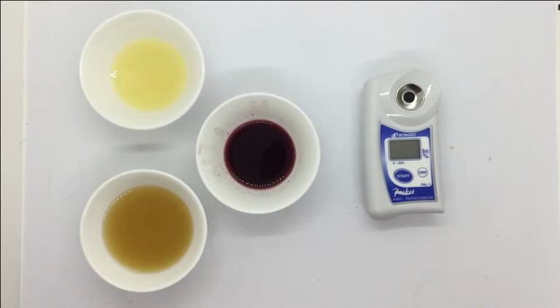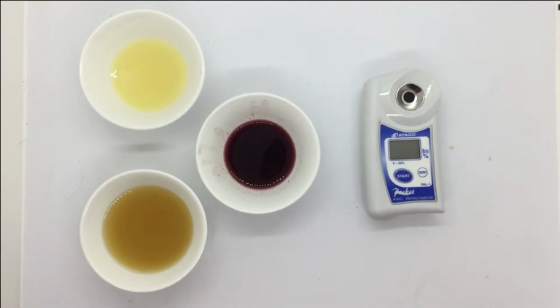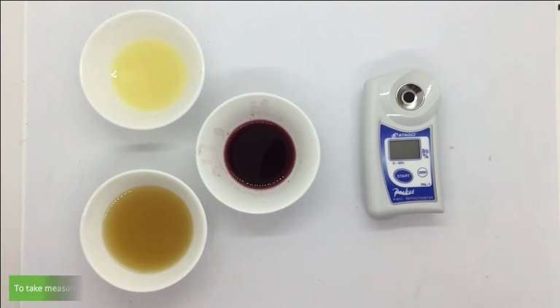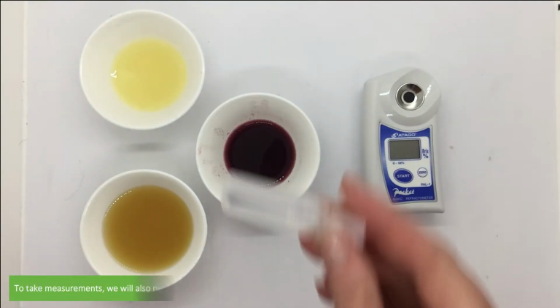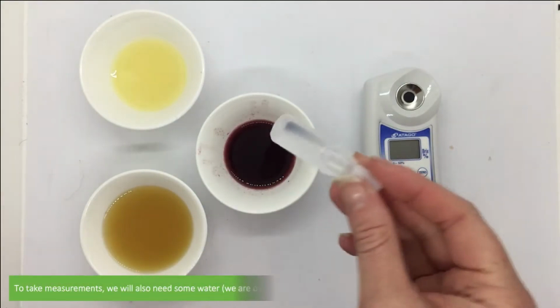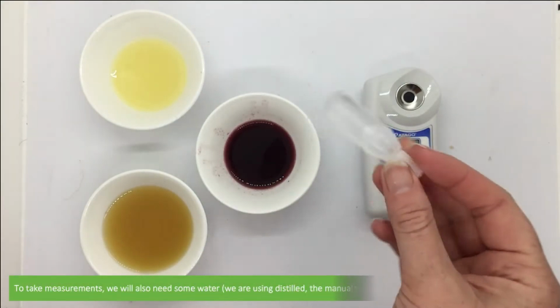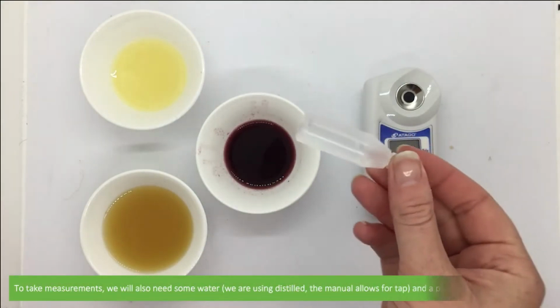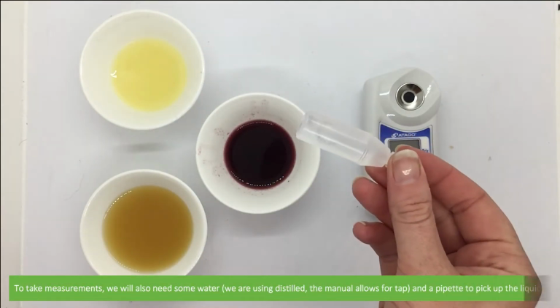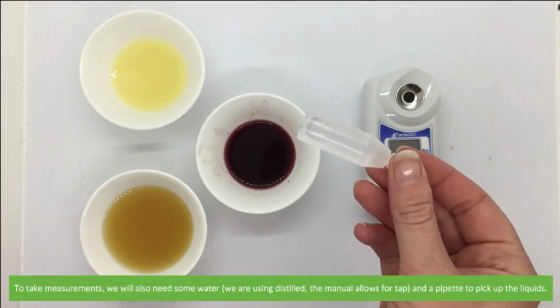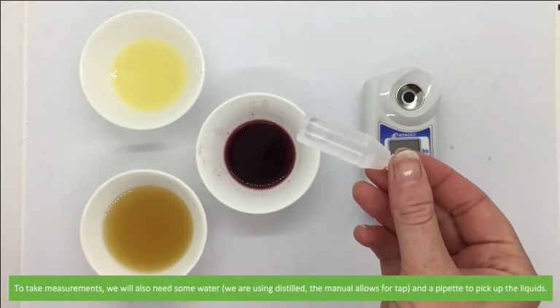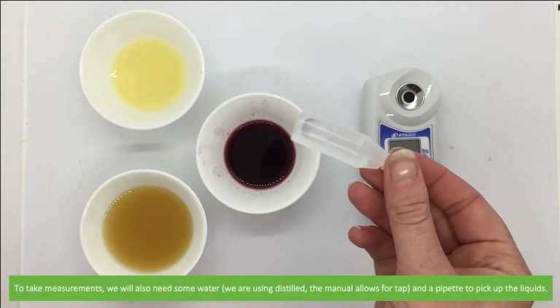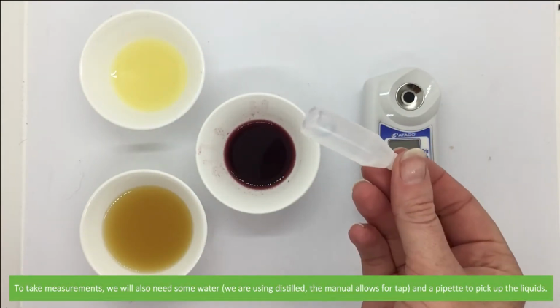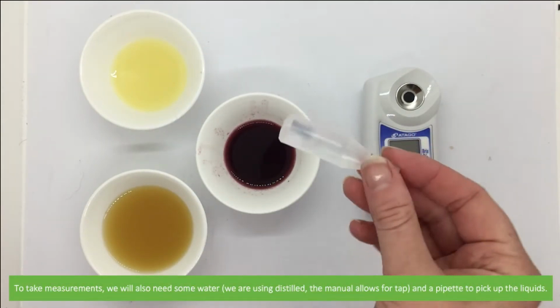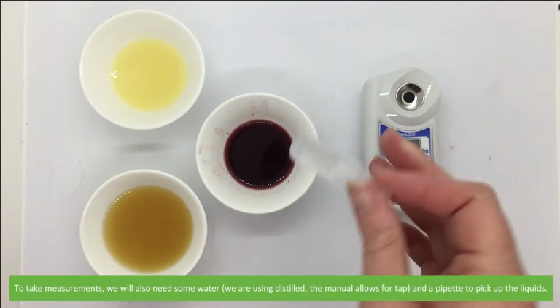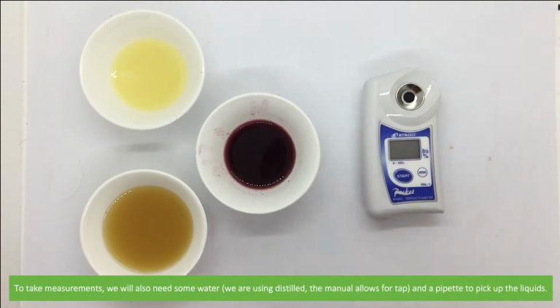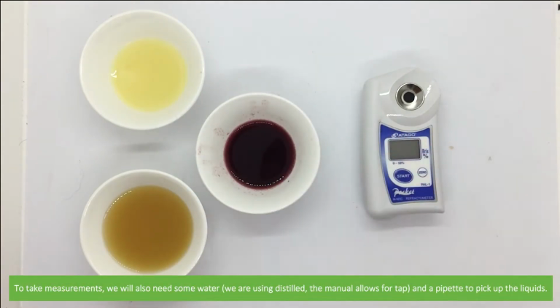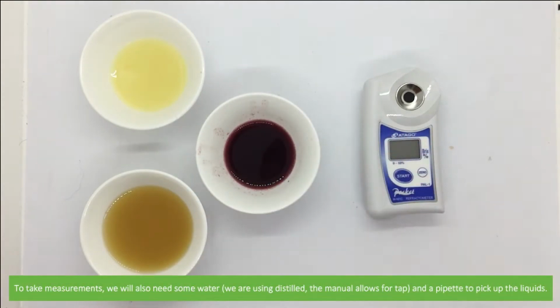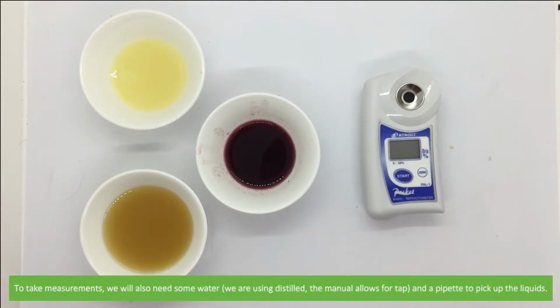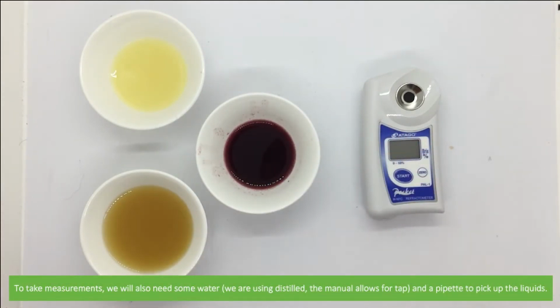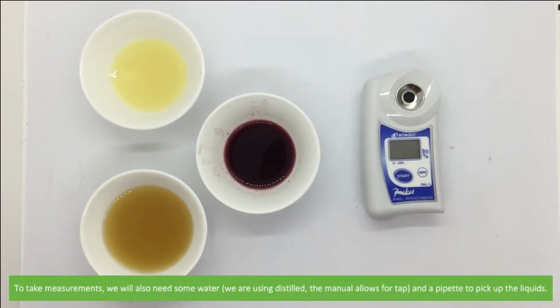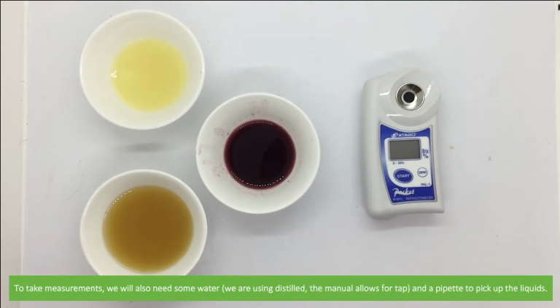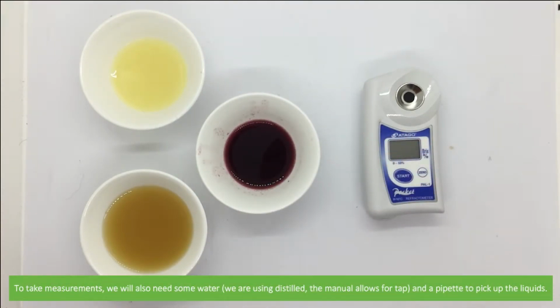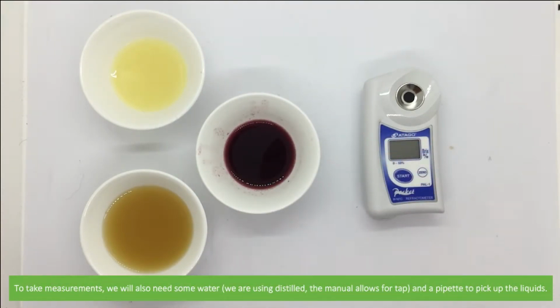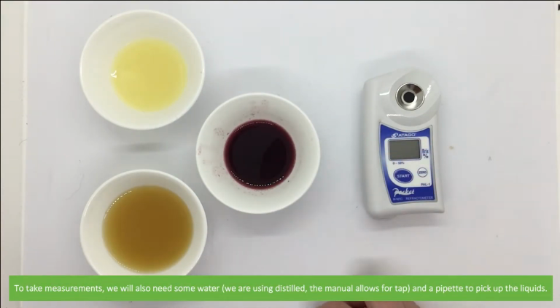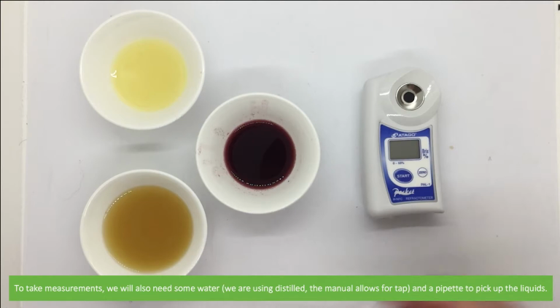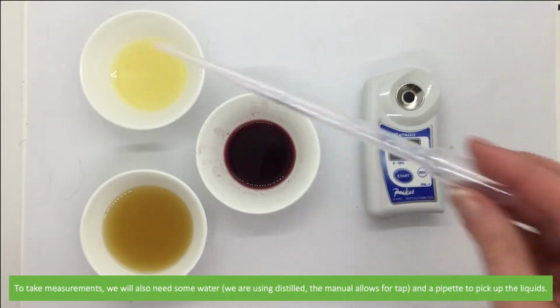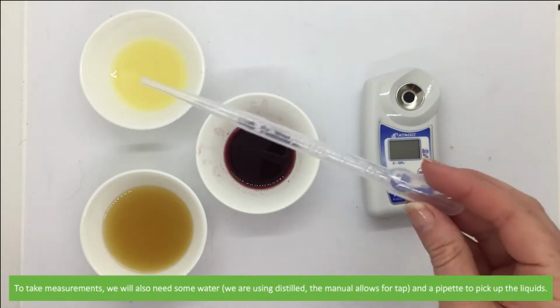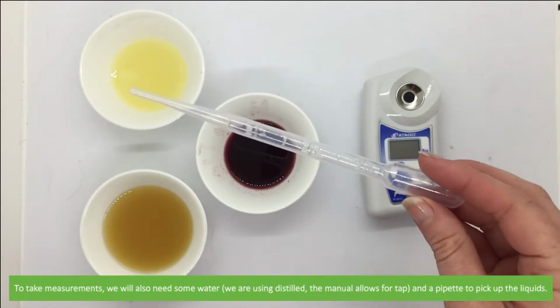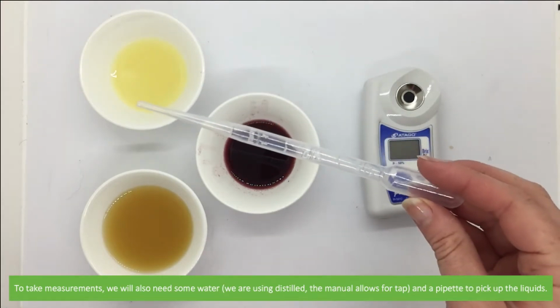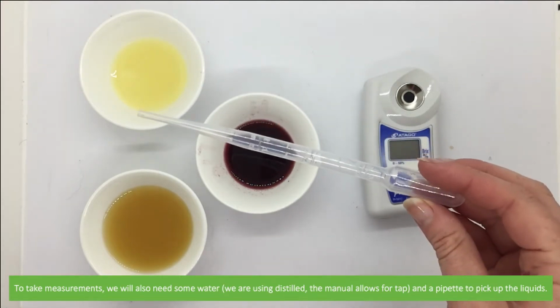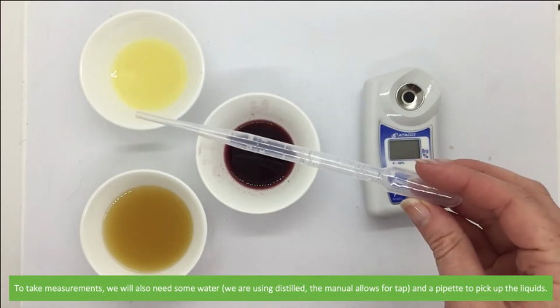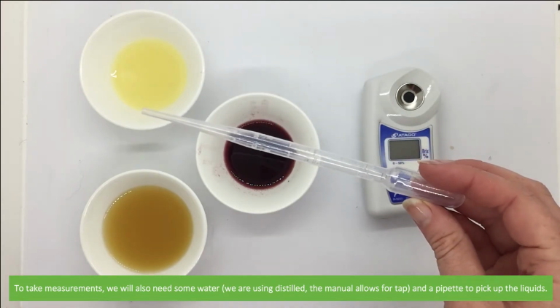To take measurements we'll also need some water — we're using distilled, though the manual allows tap water — and a pipette to pick up the liquids.